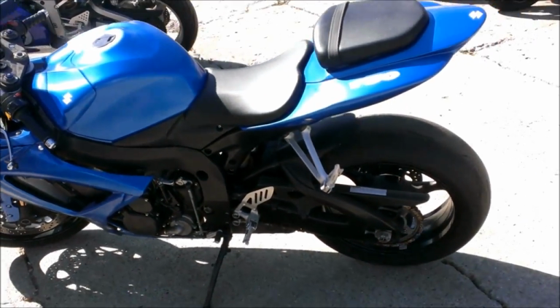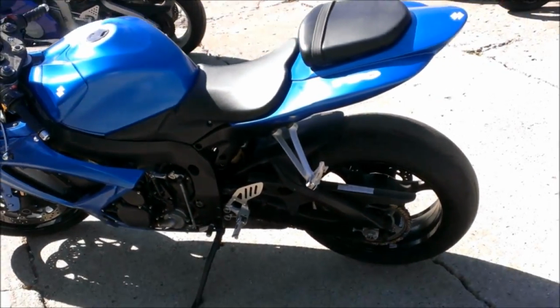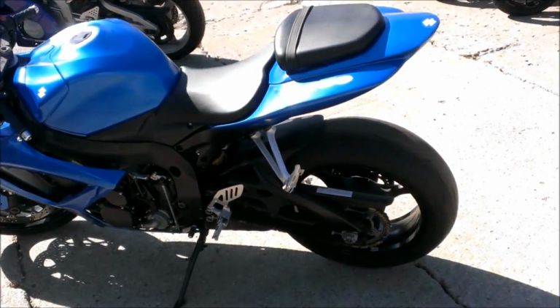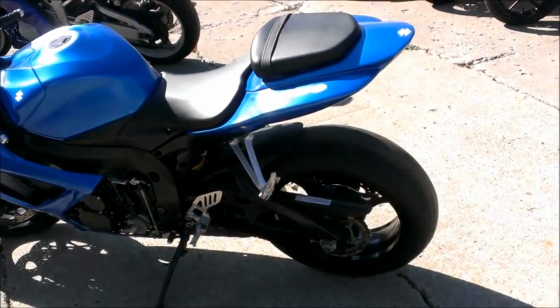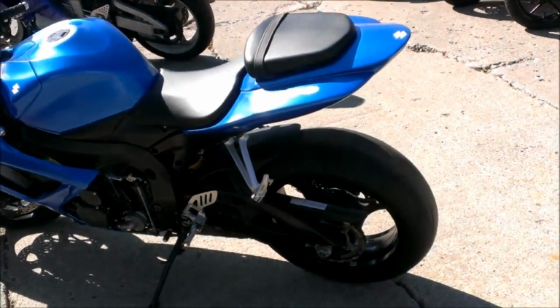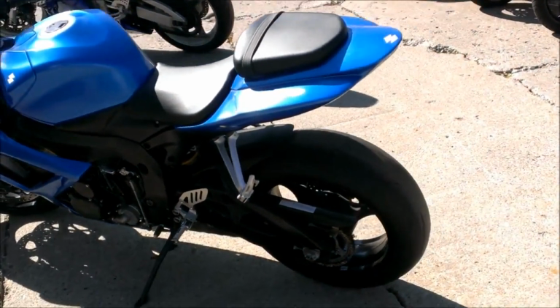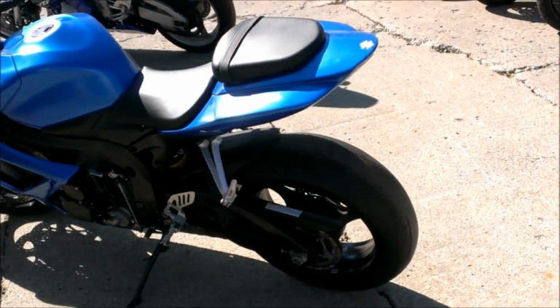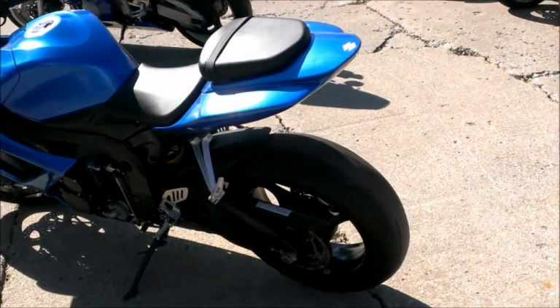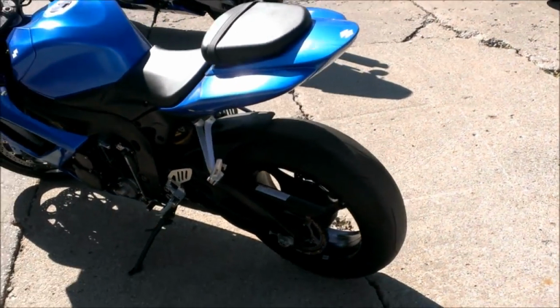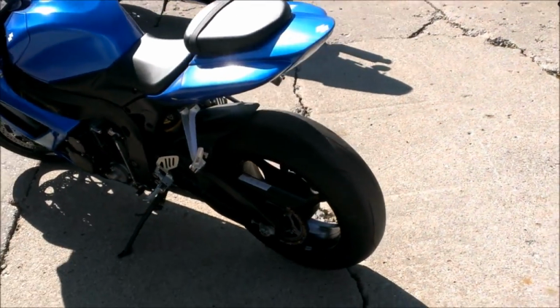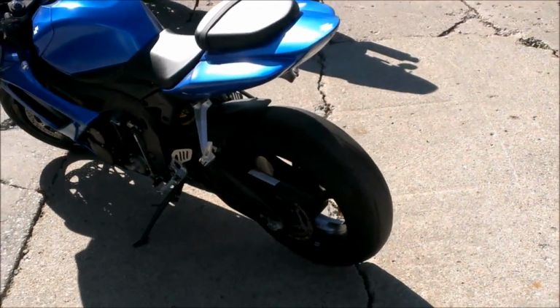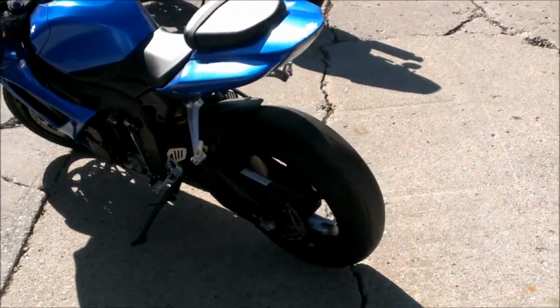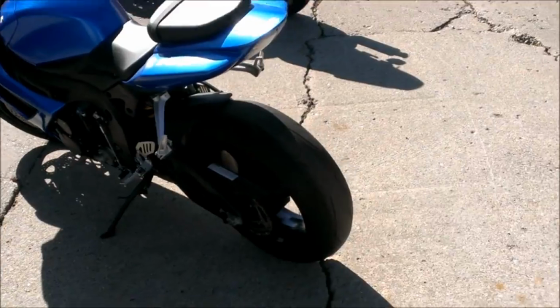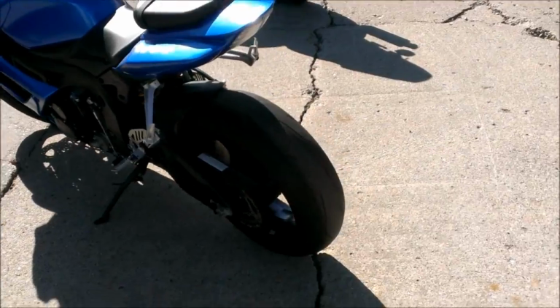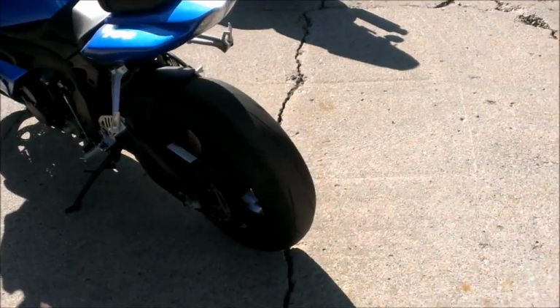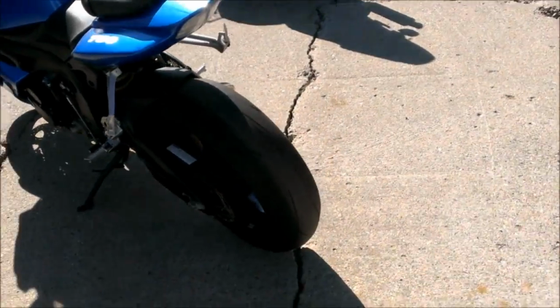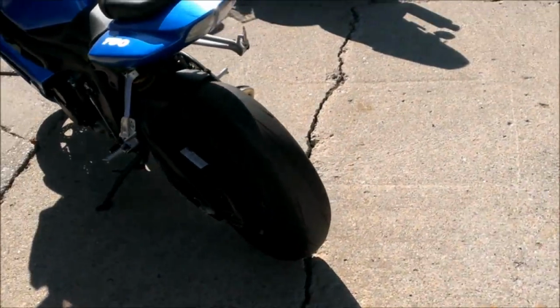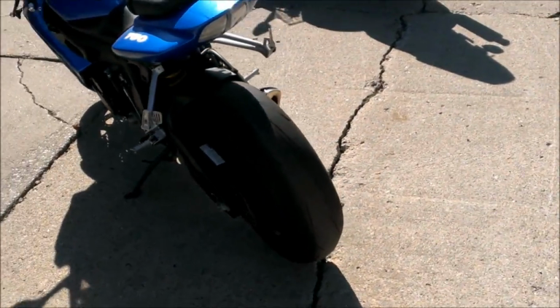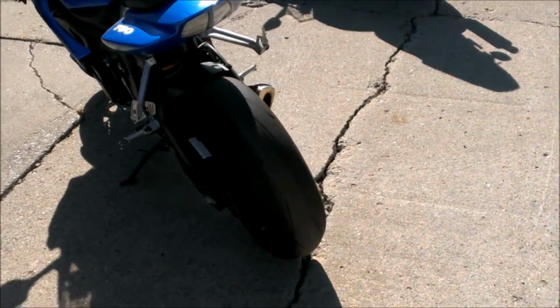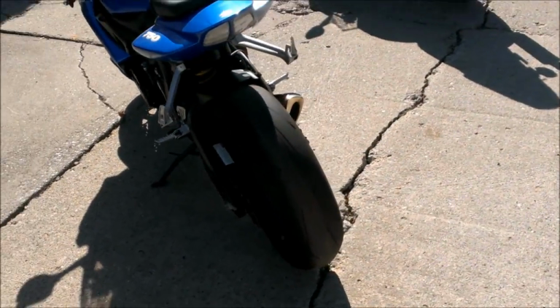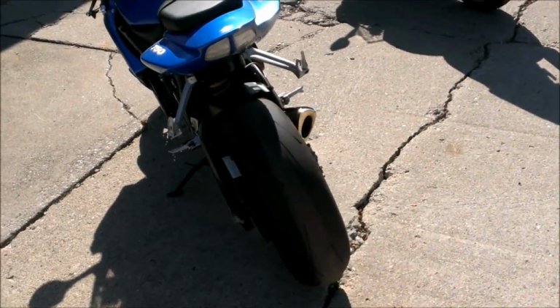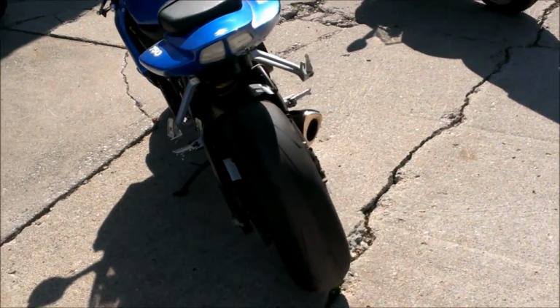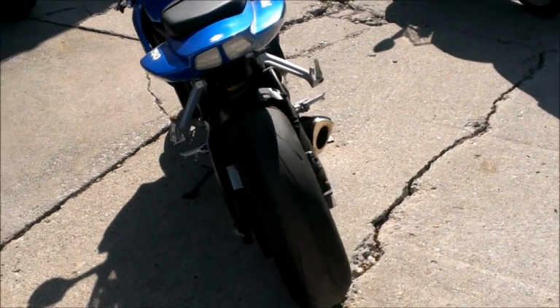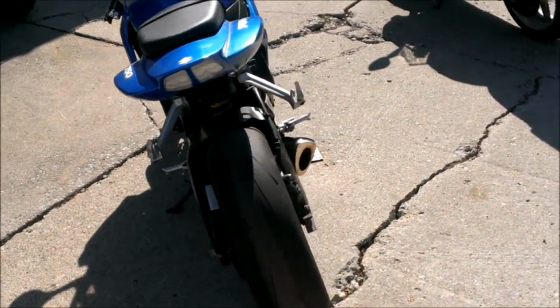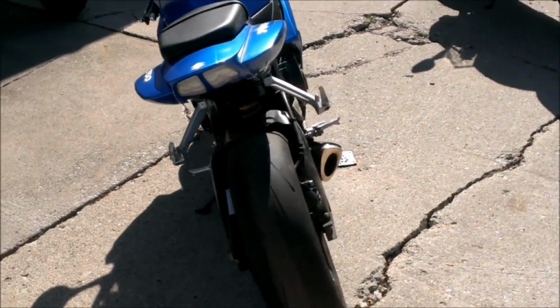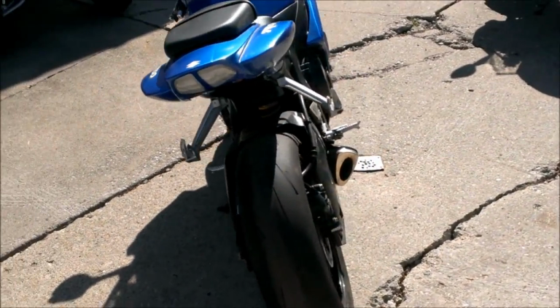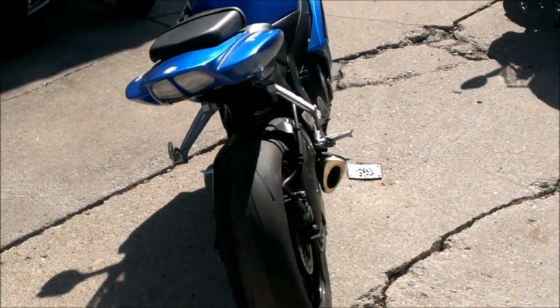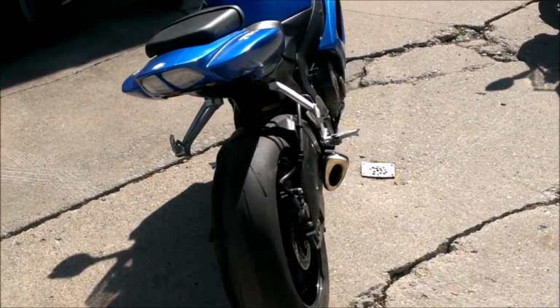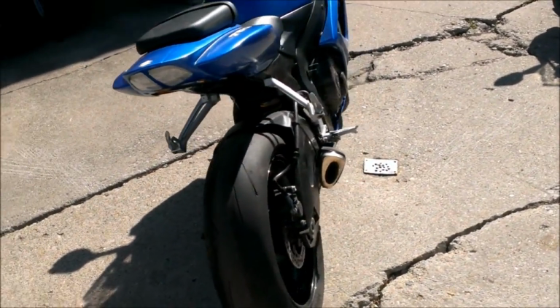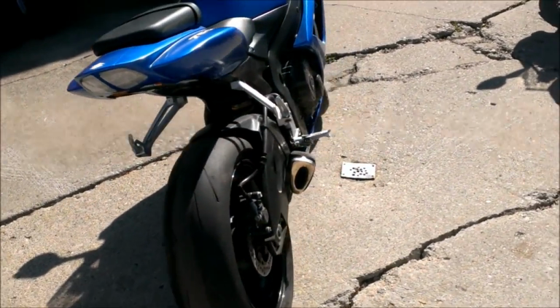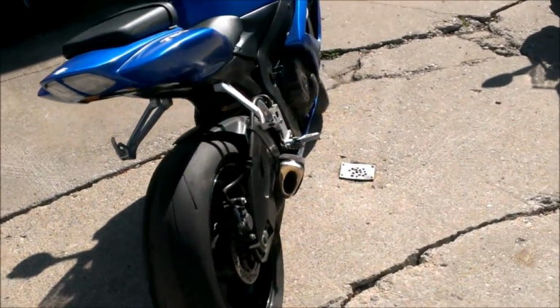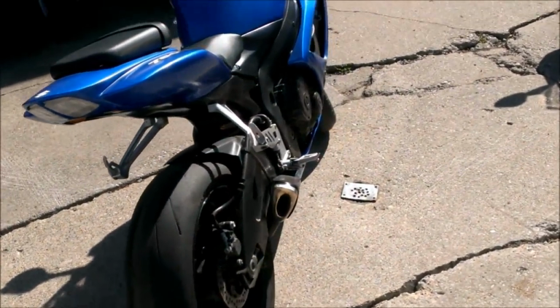It's just been serviced at an authorized Suzuki dealership. It's been inspected, certified, and comes with a one-year warranty.